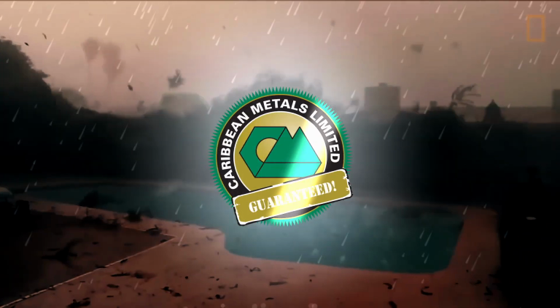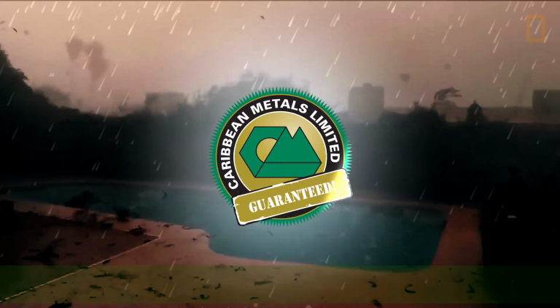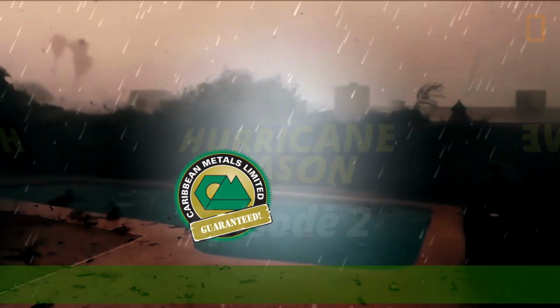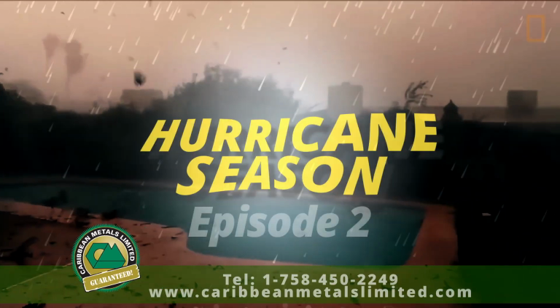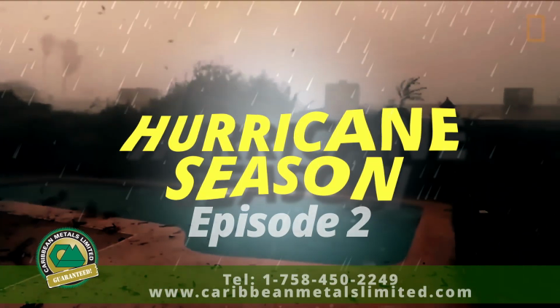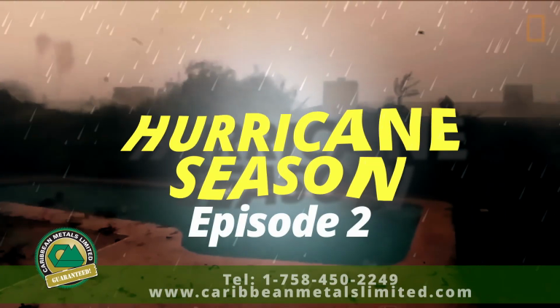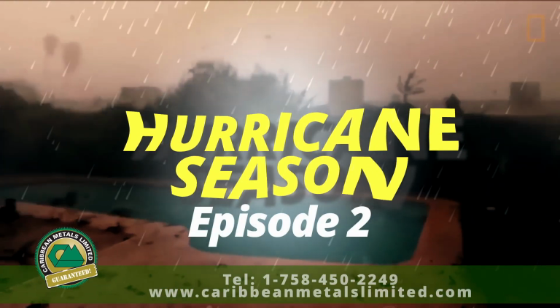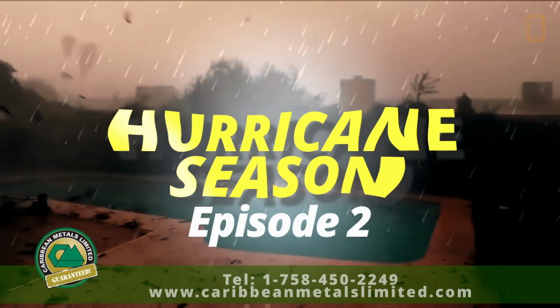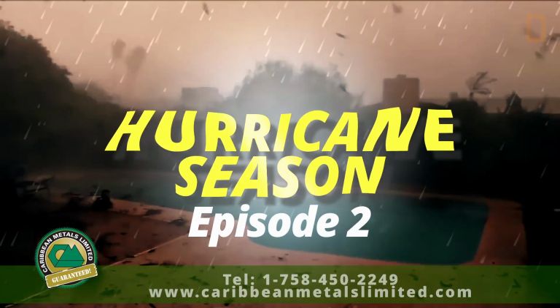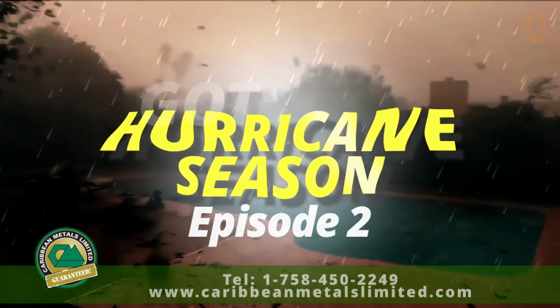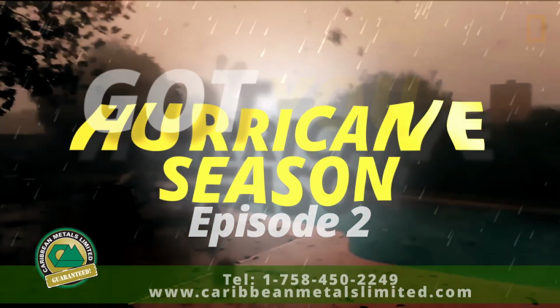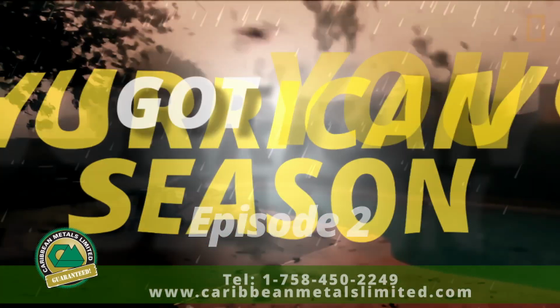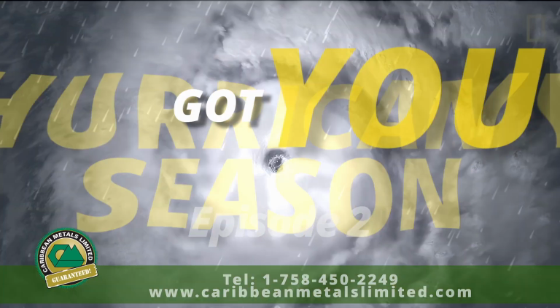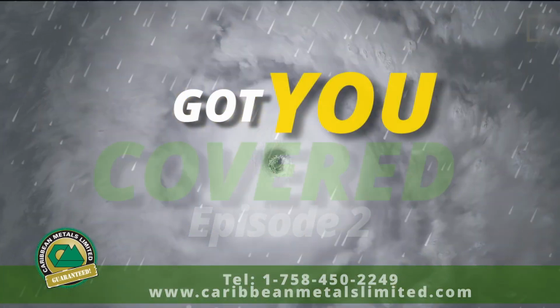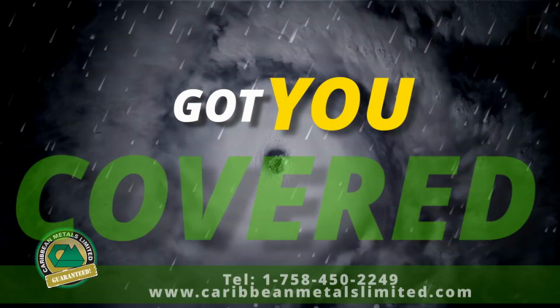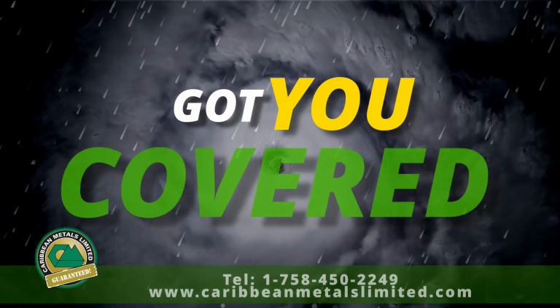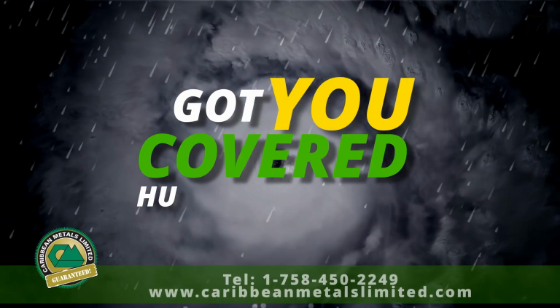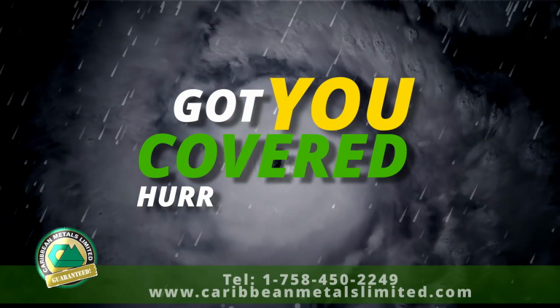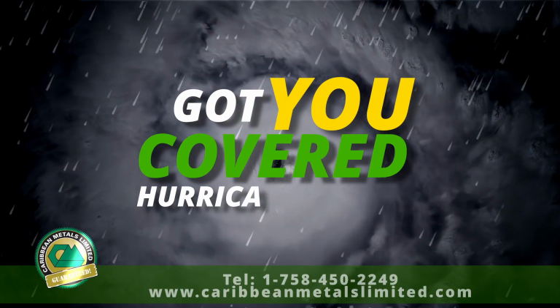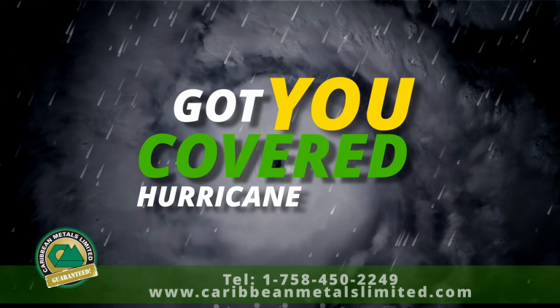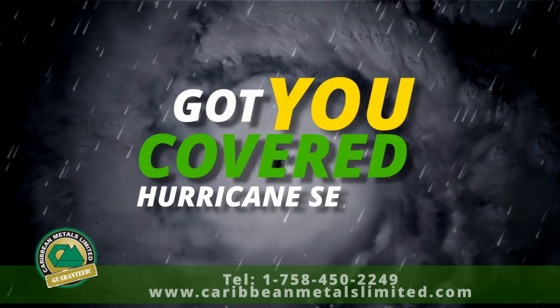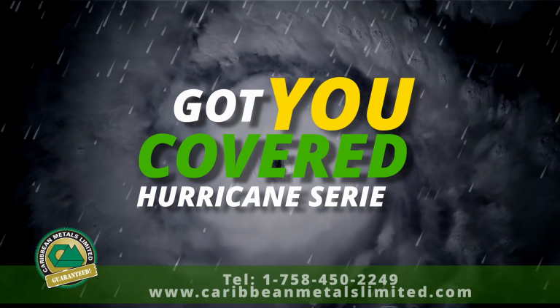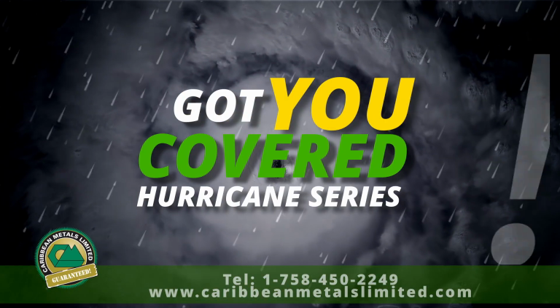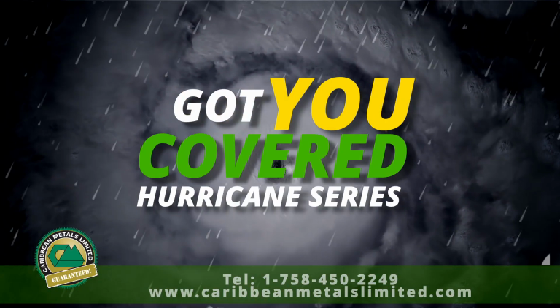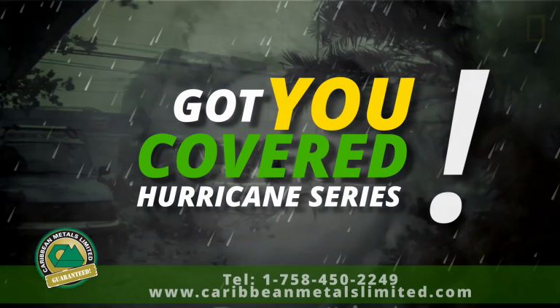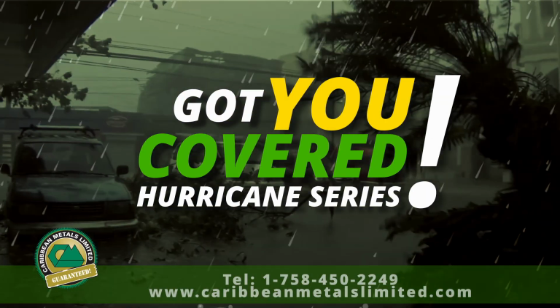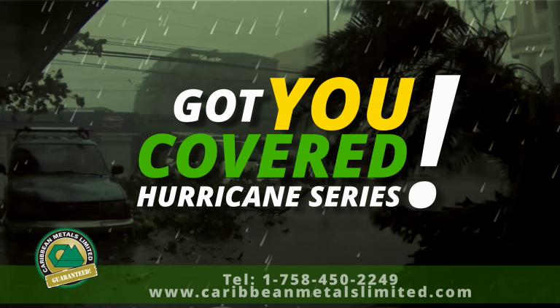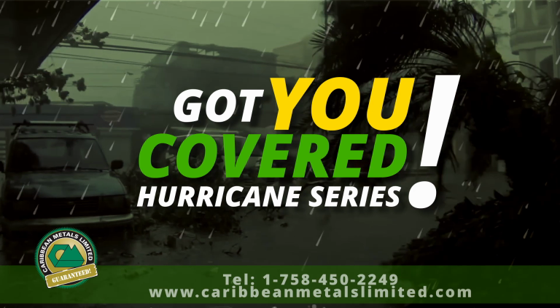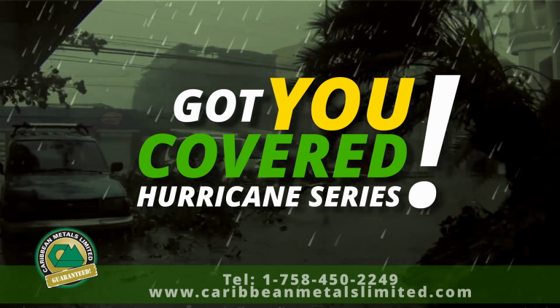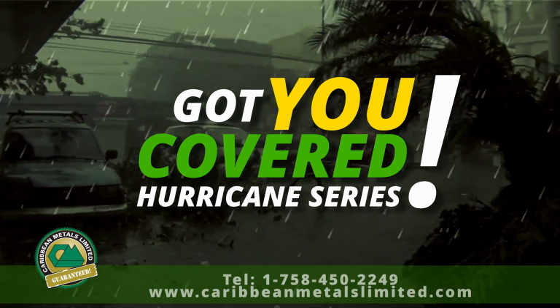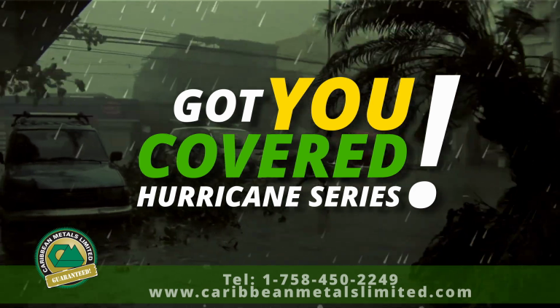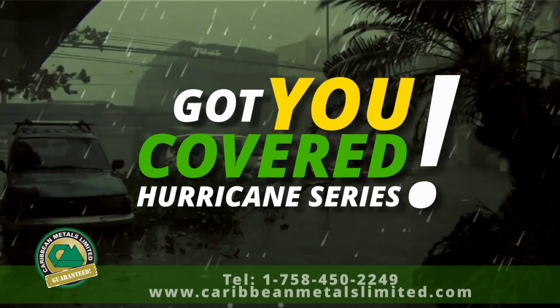Welcome to episode 2 of Caribbean Metals Limited, we've got you covered hurricane roof series inspection.